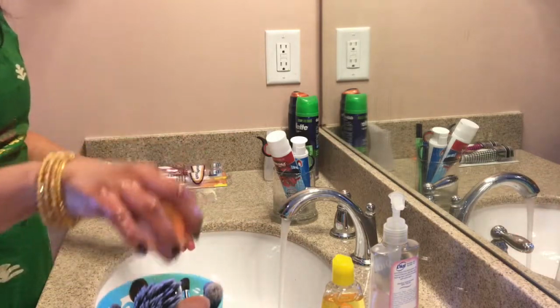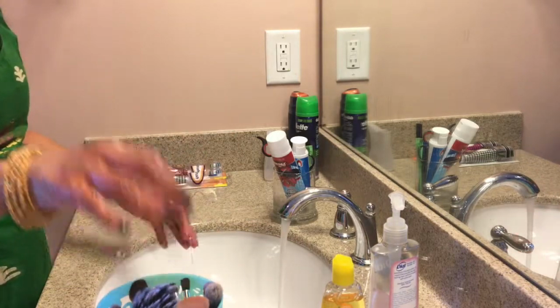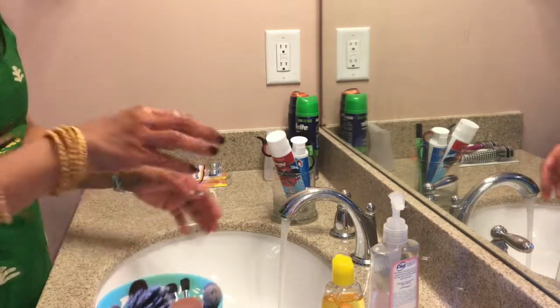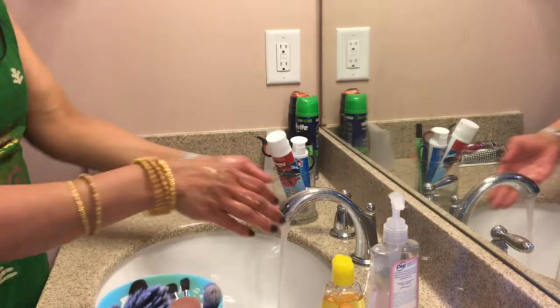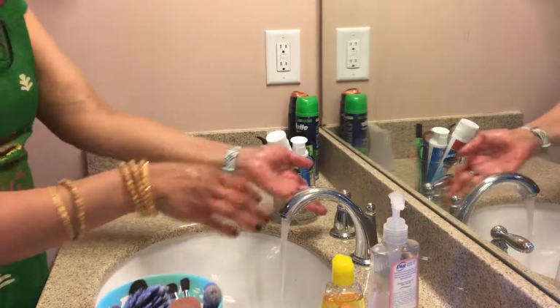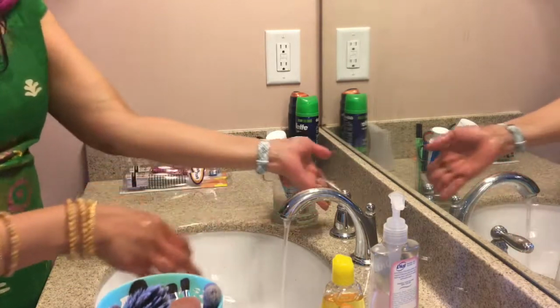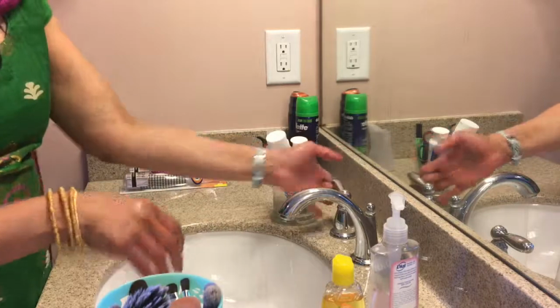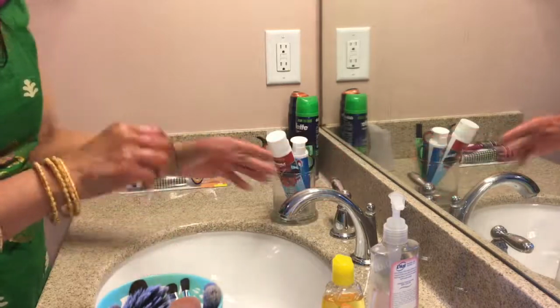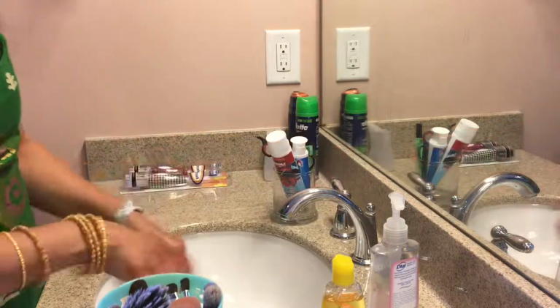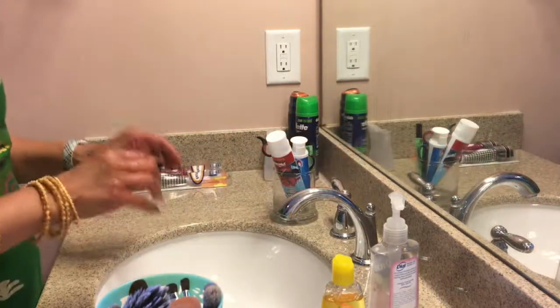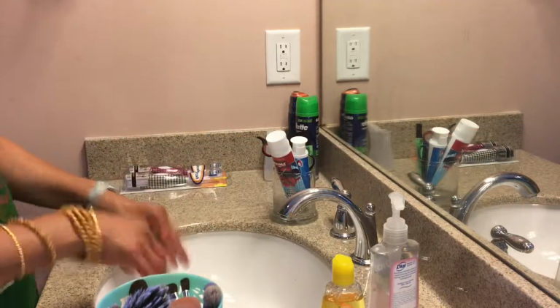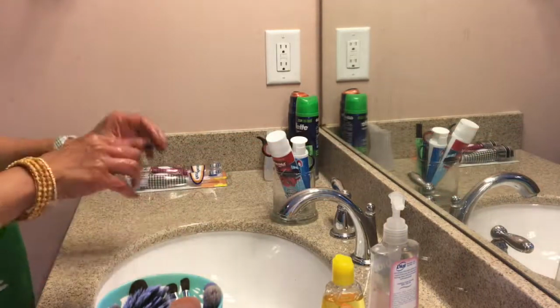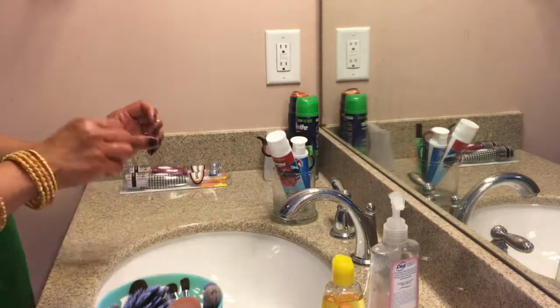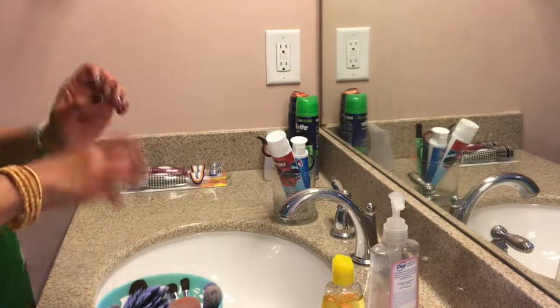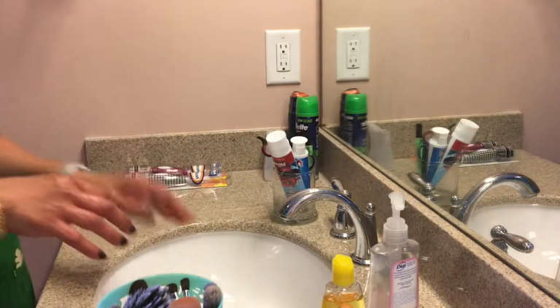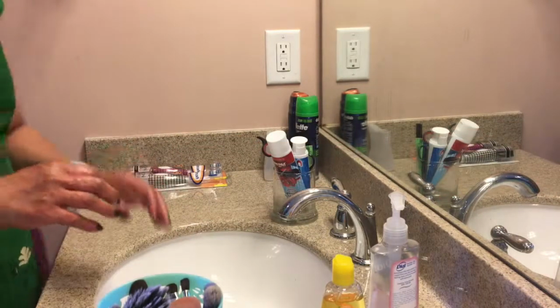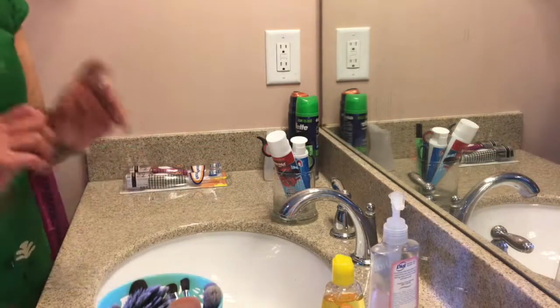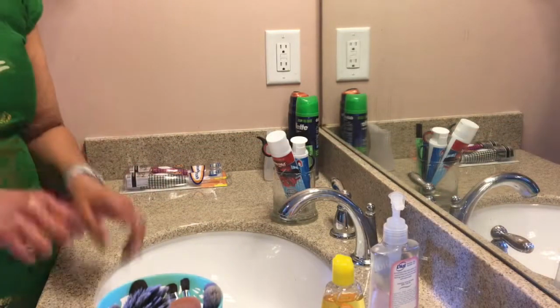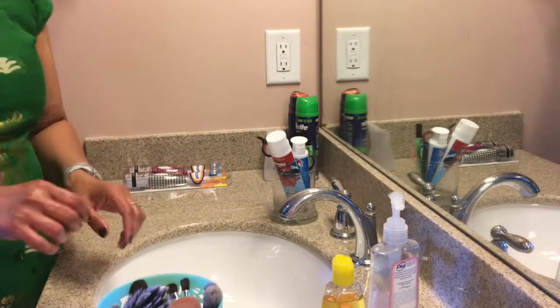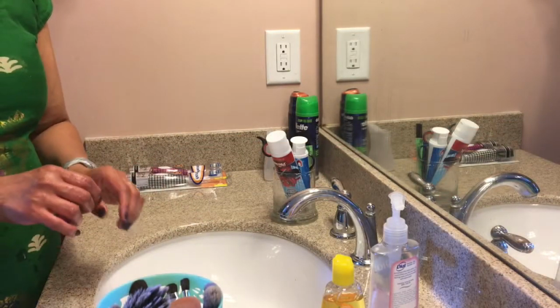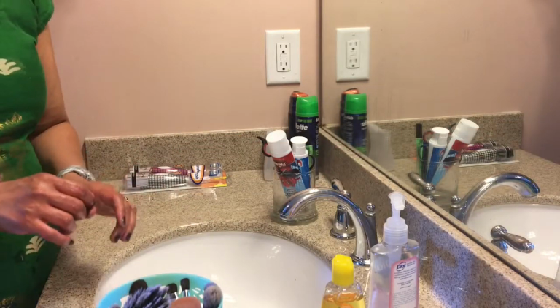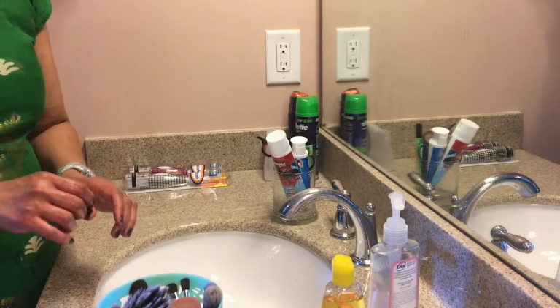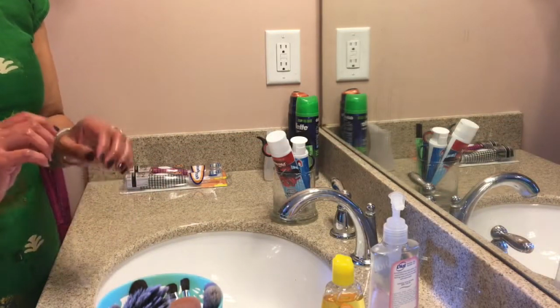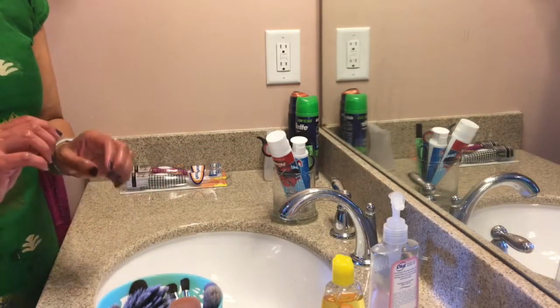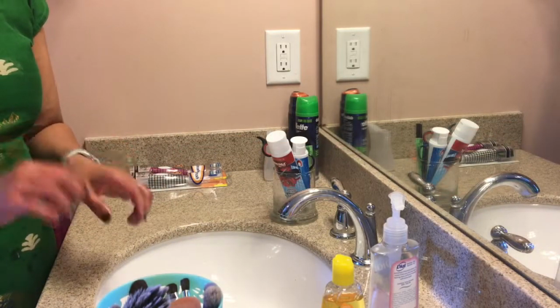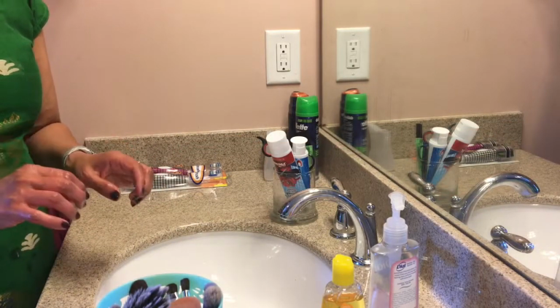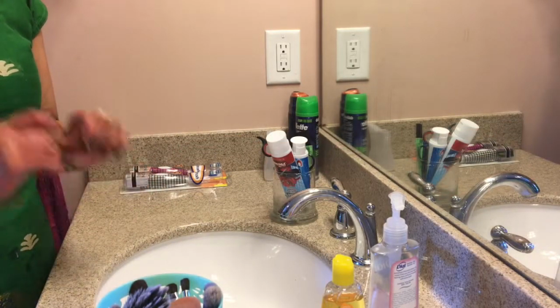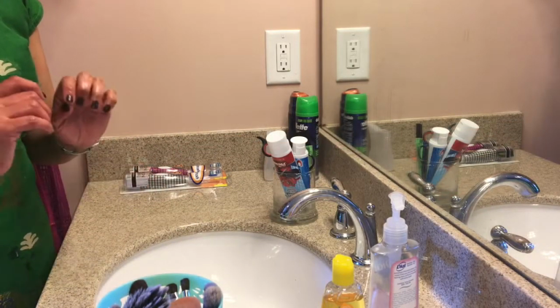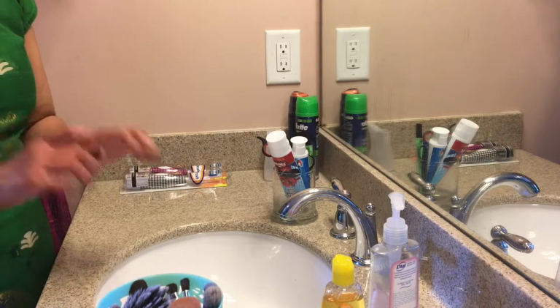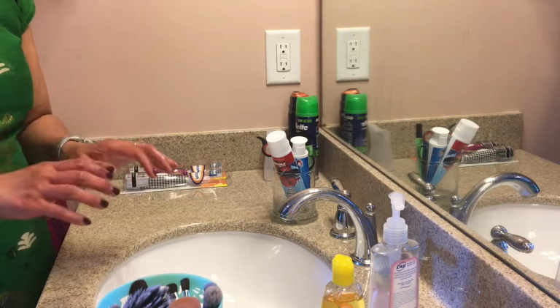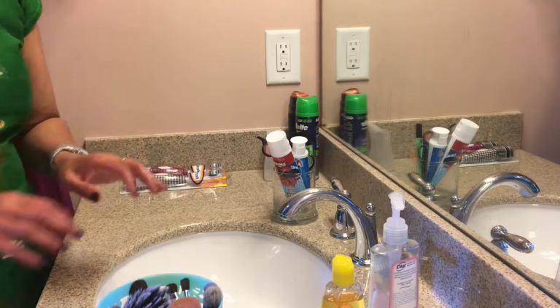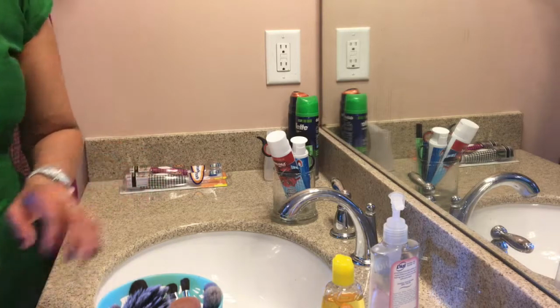So this is how I clean my brushes guys. Thank you so much for watching. I will see you guys in my next video.